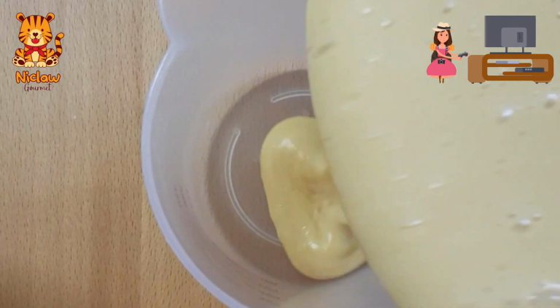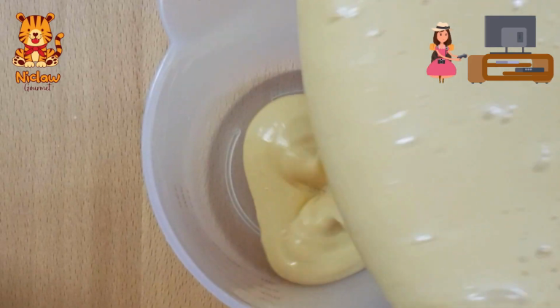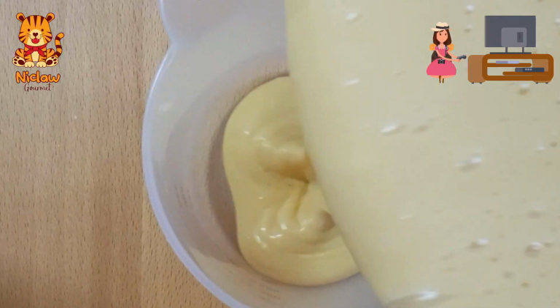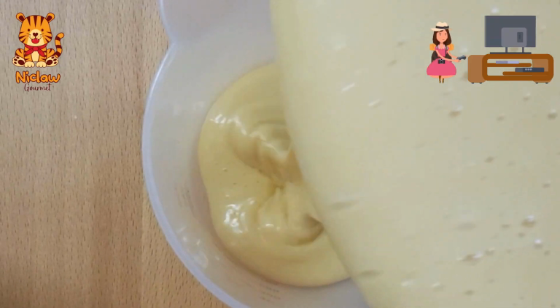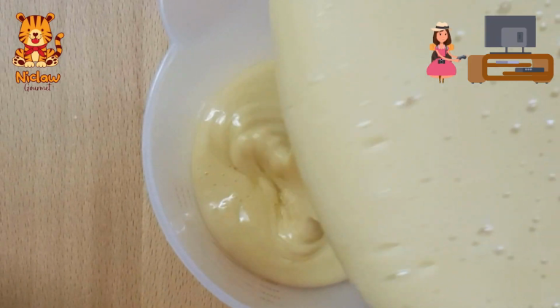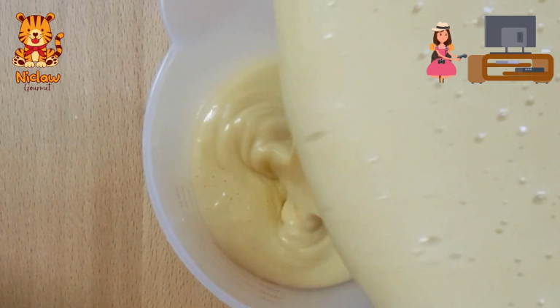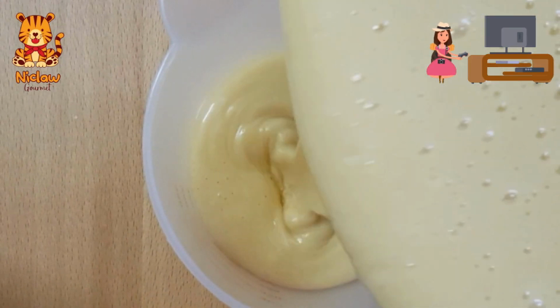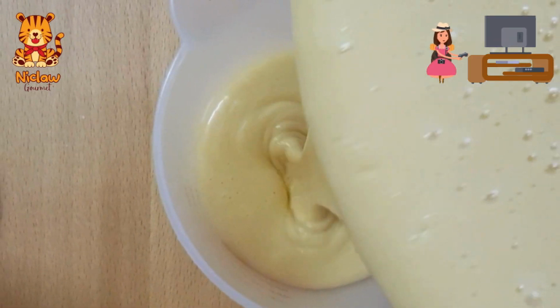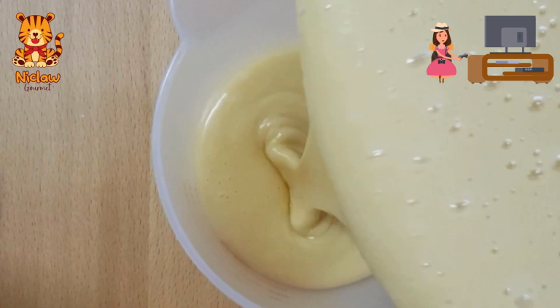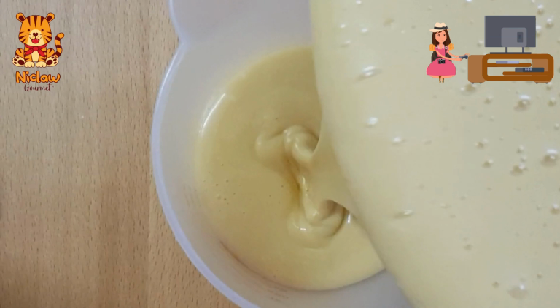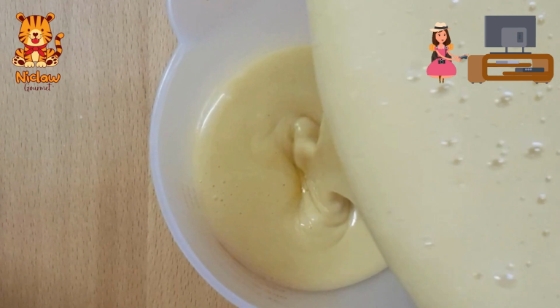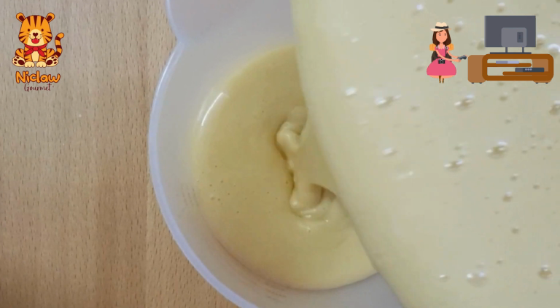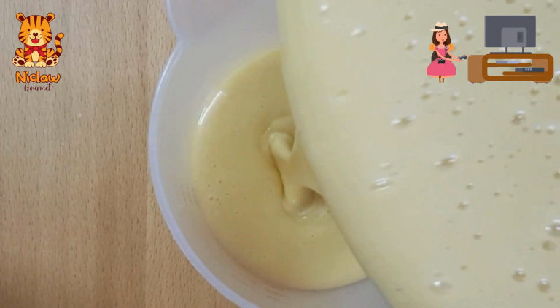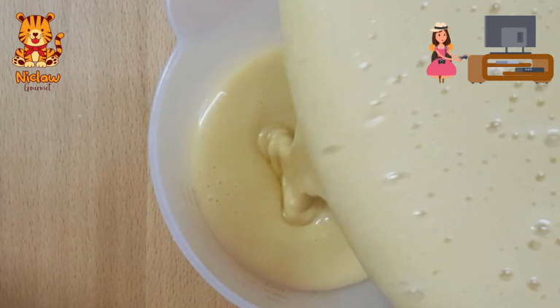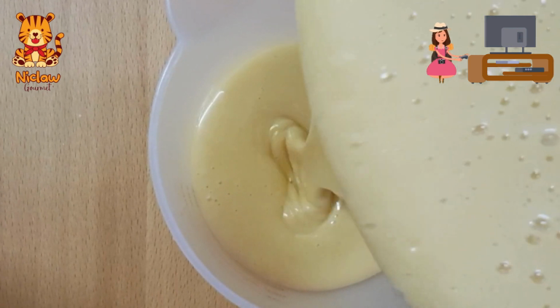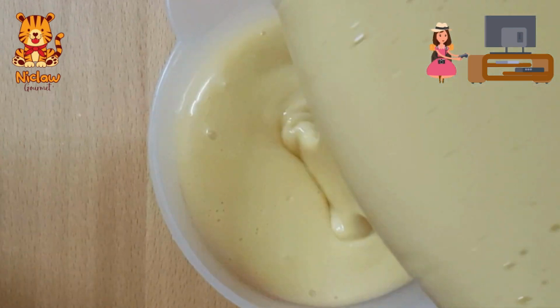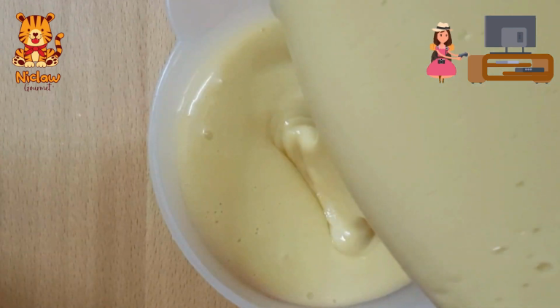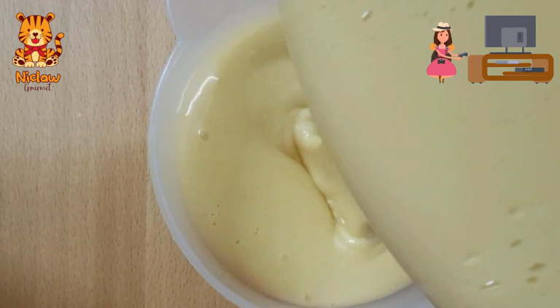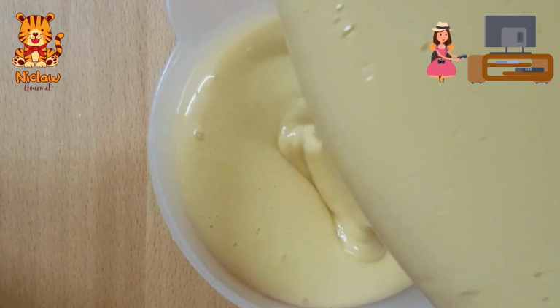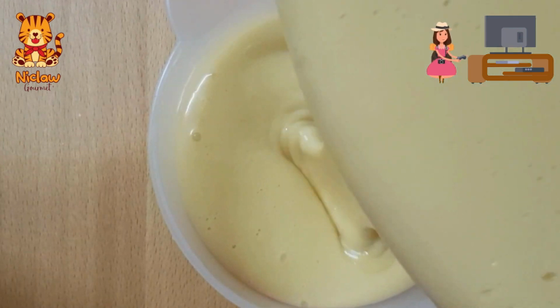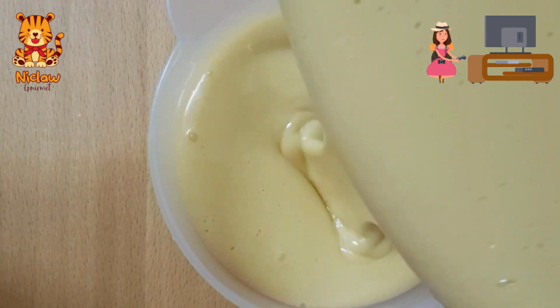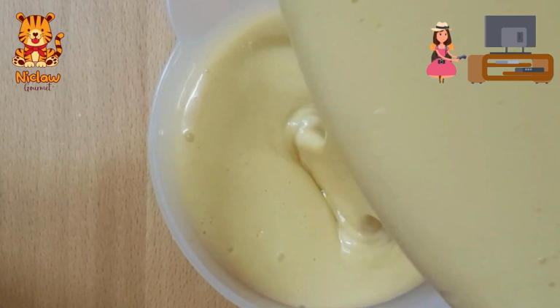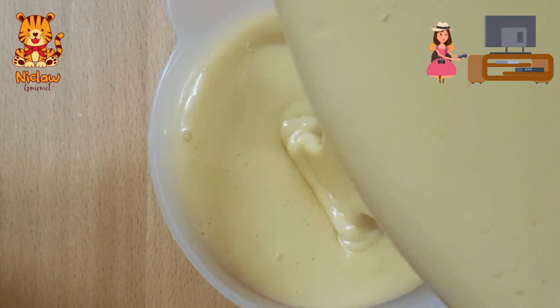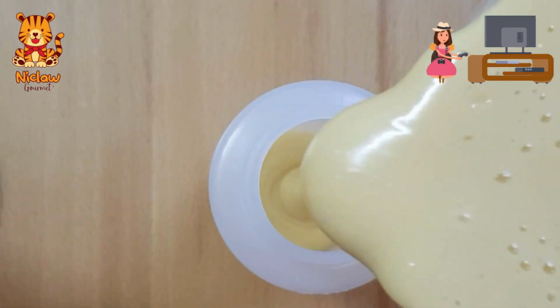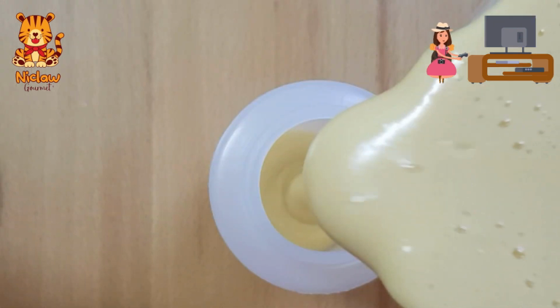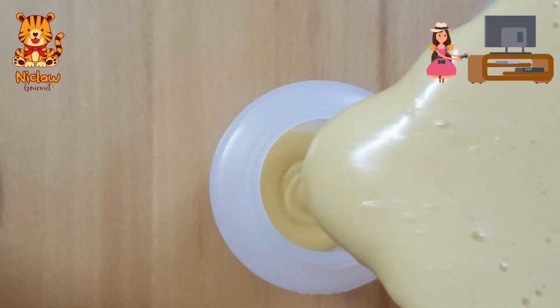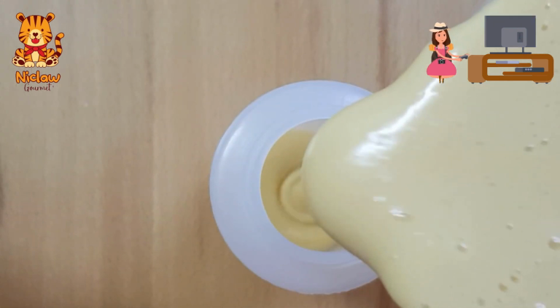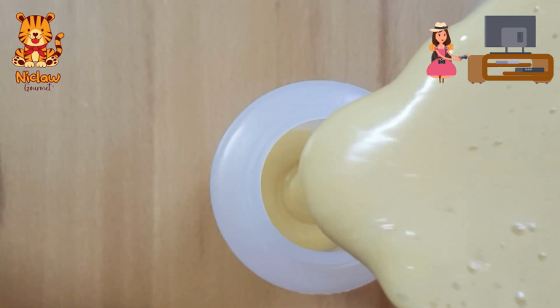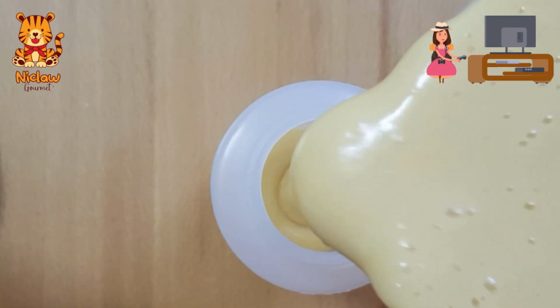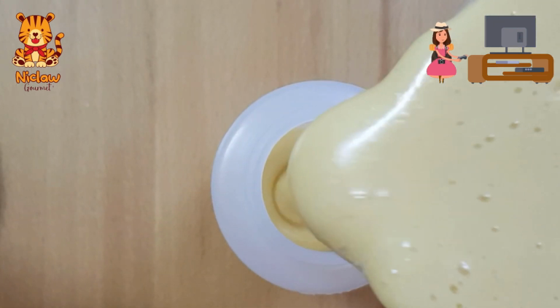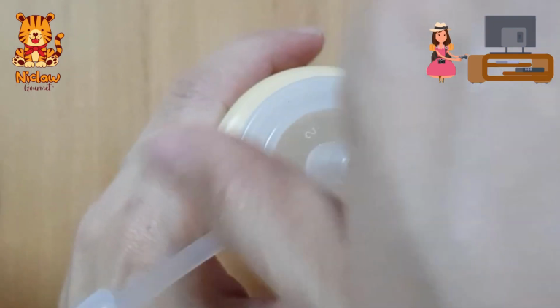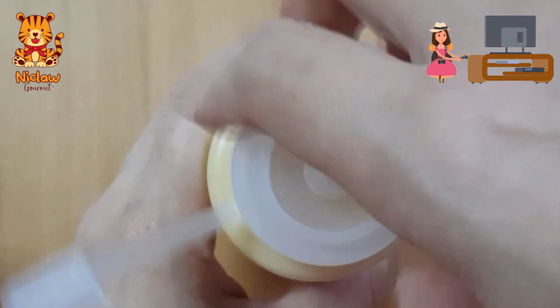Pour the batter into a smaller container, then transfer it into a single nozzle tube.